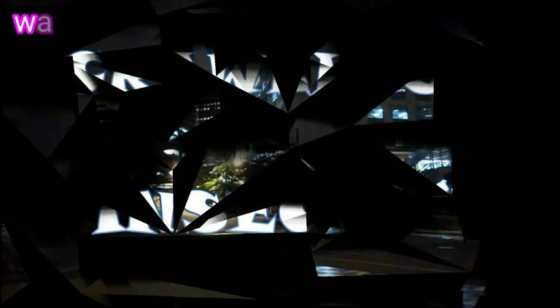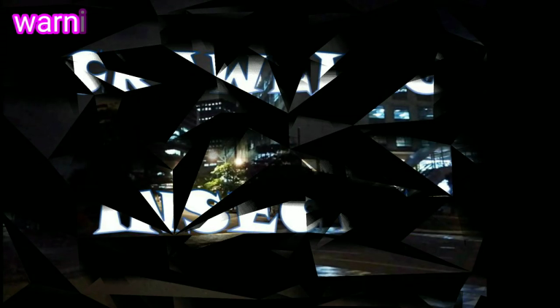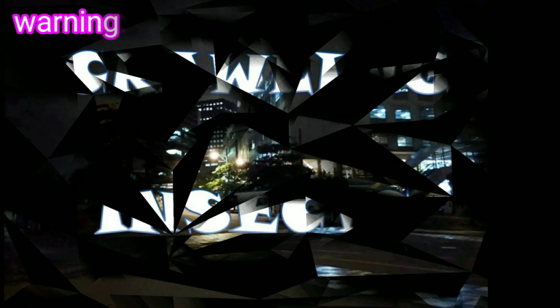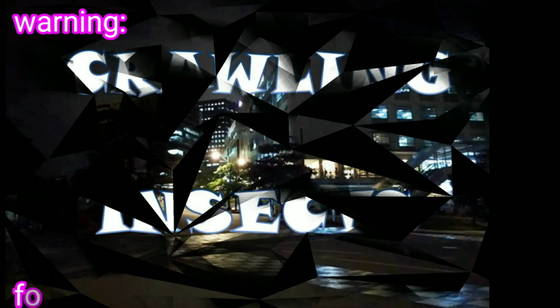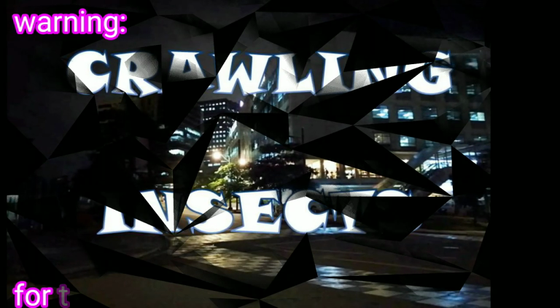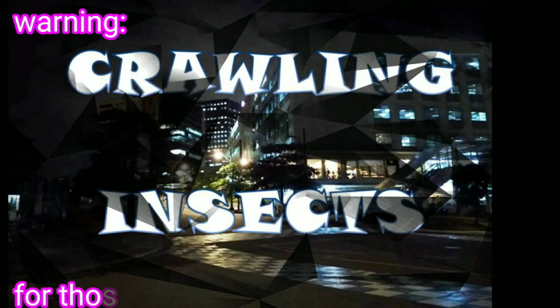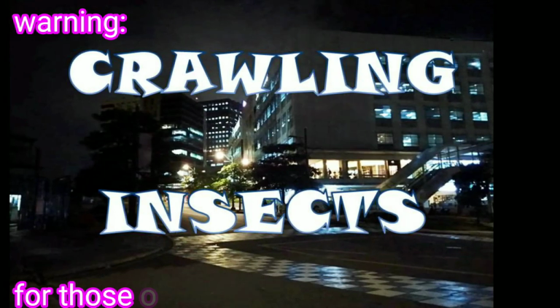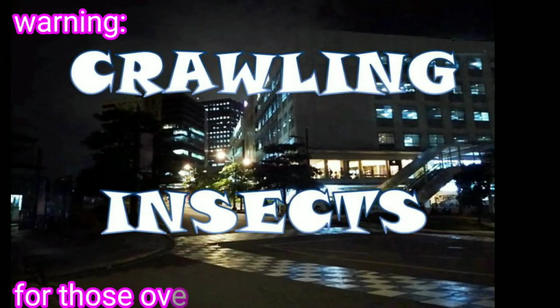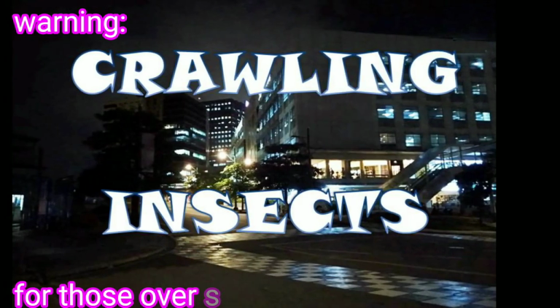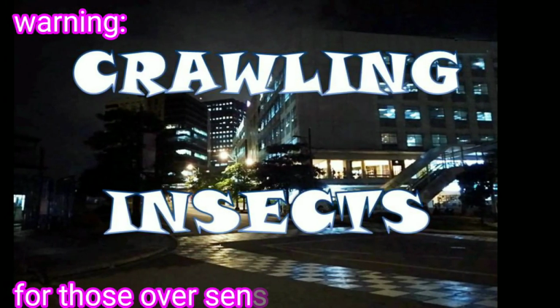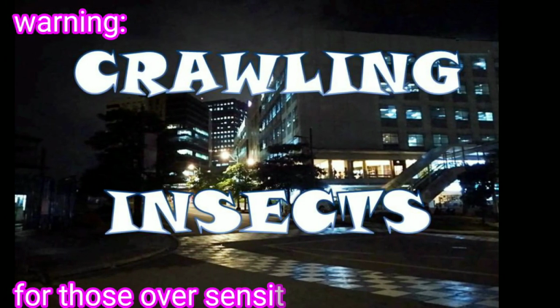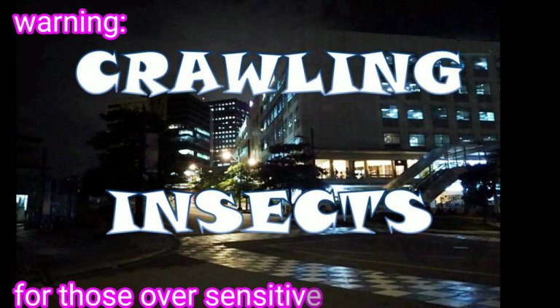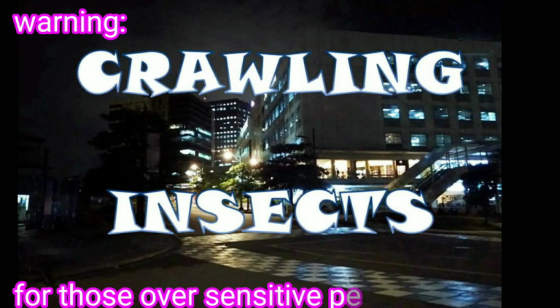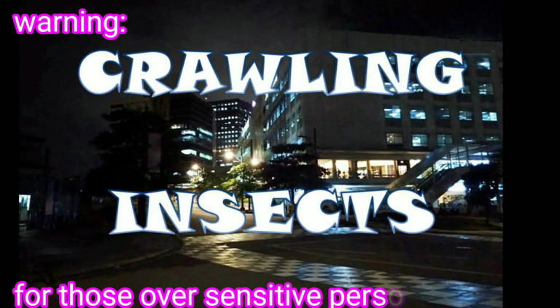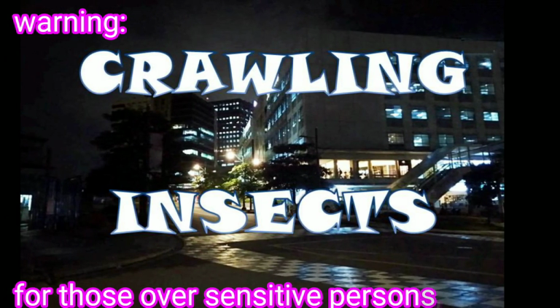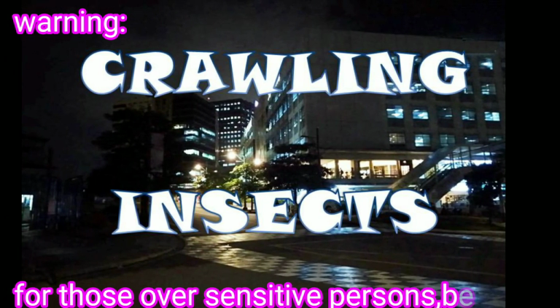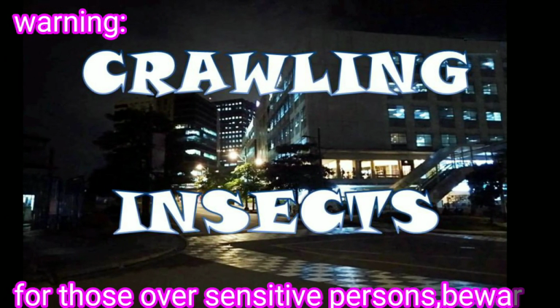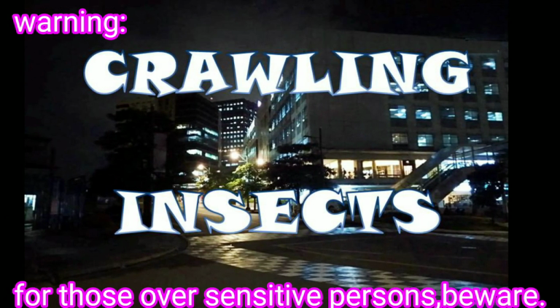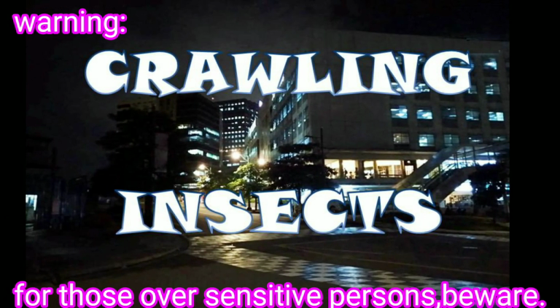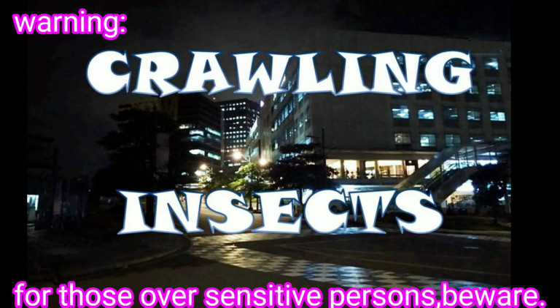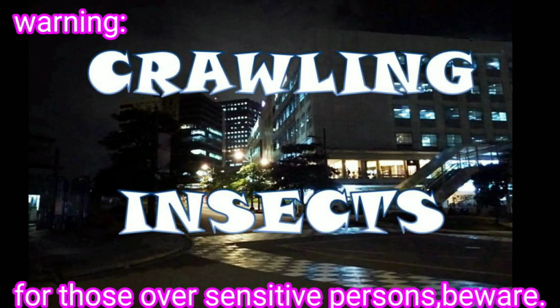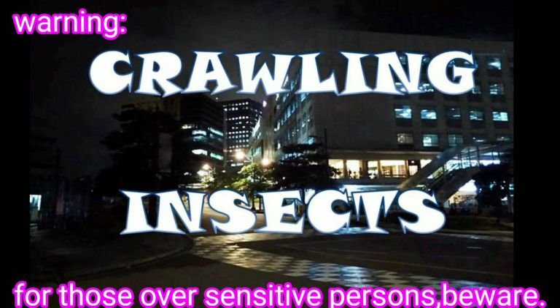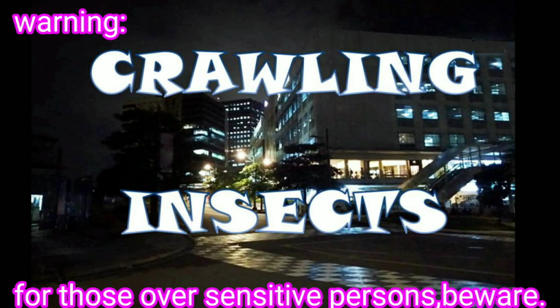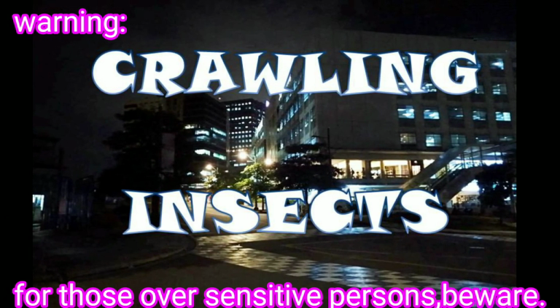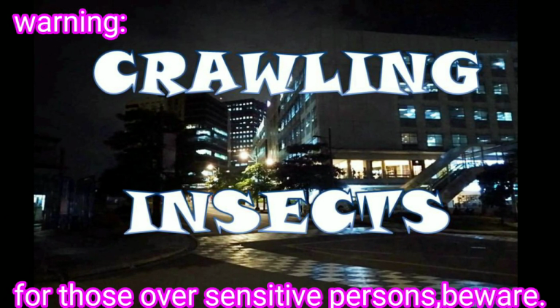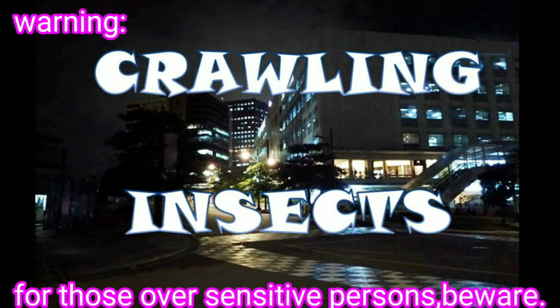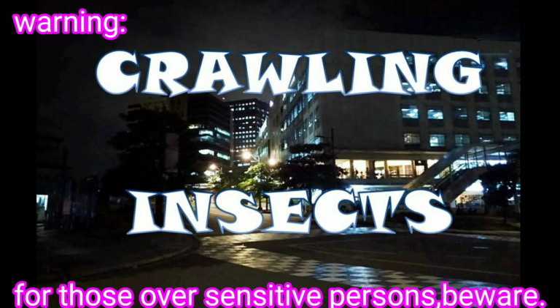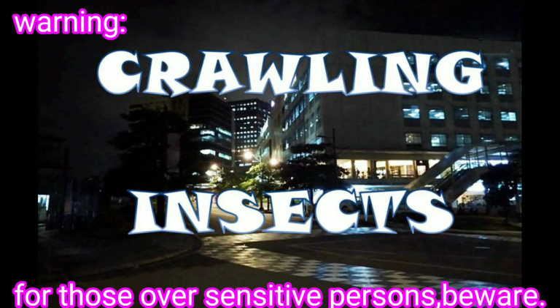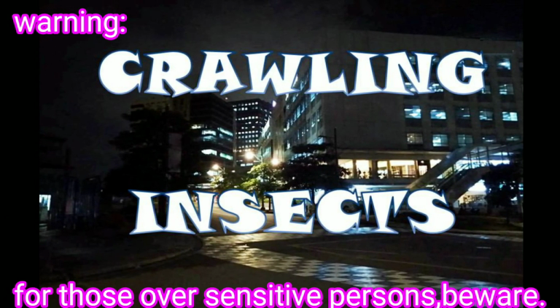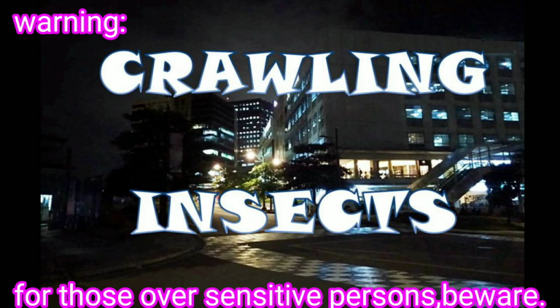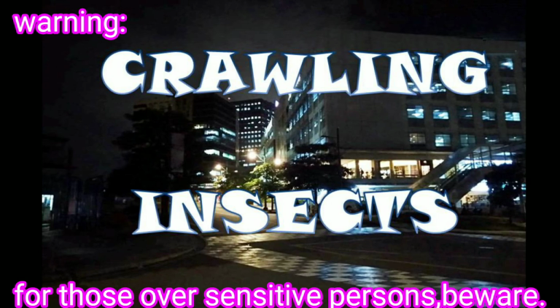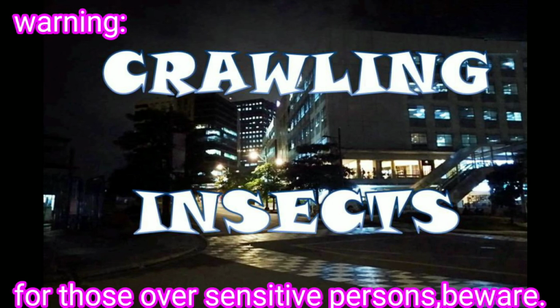Insects are a type of small animal with six legs, a body divided into three parts, and often two pairs of wings.